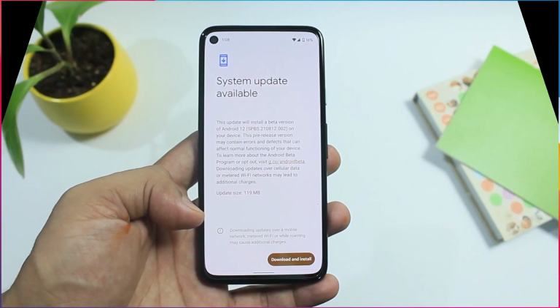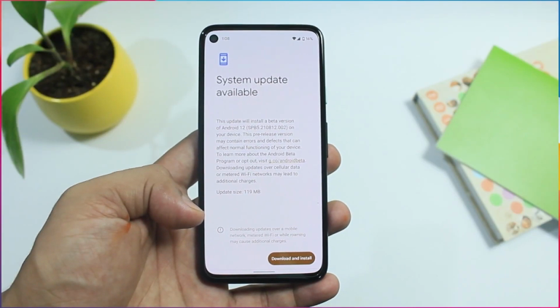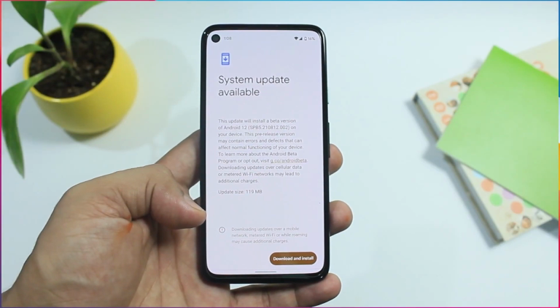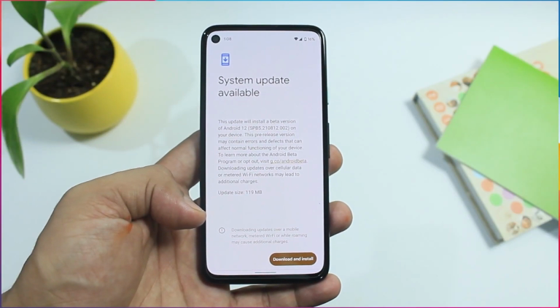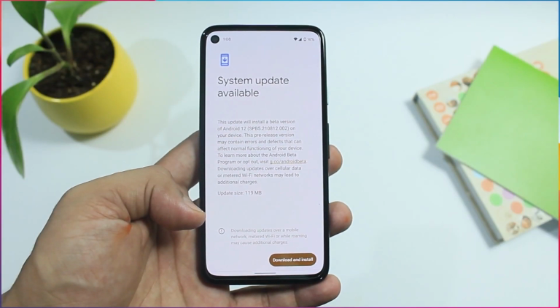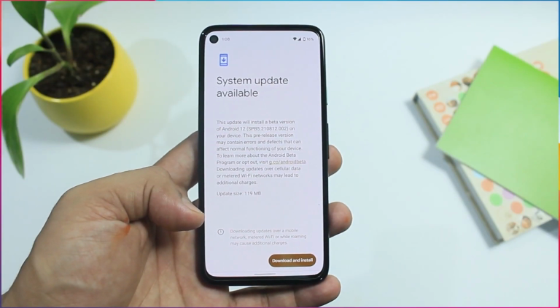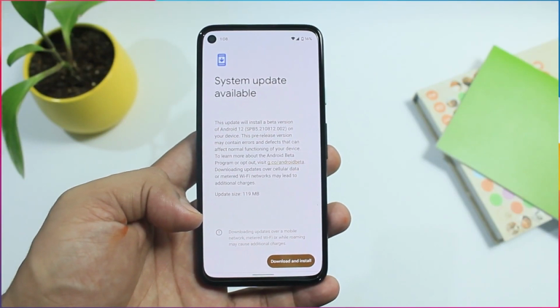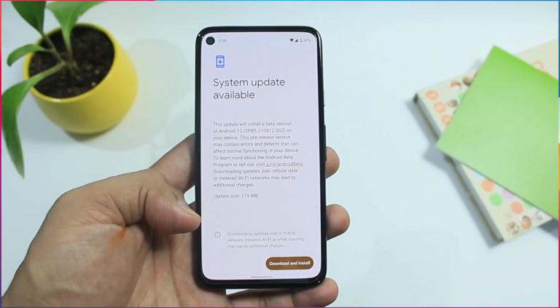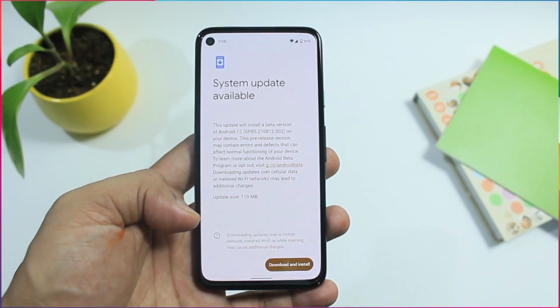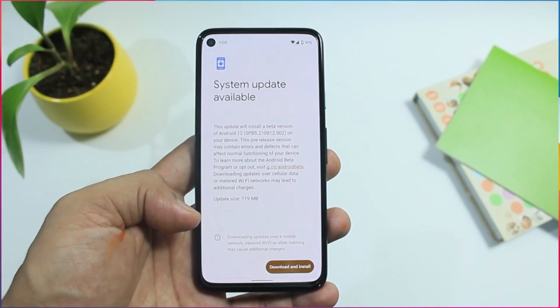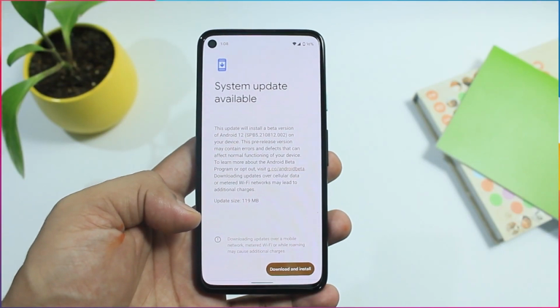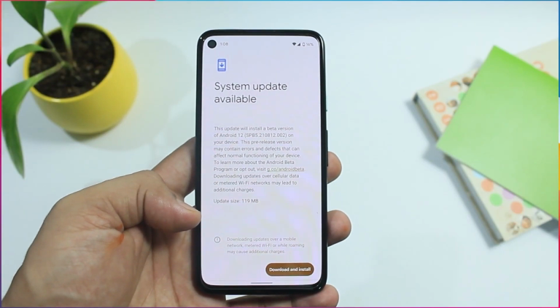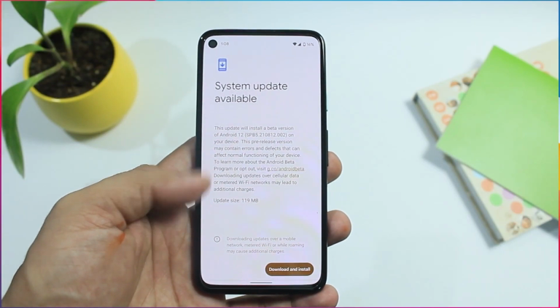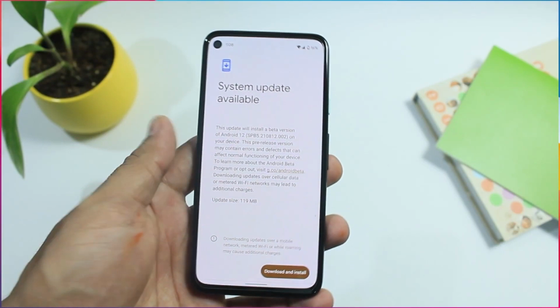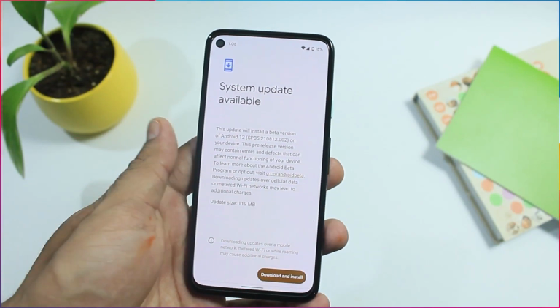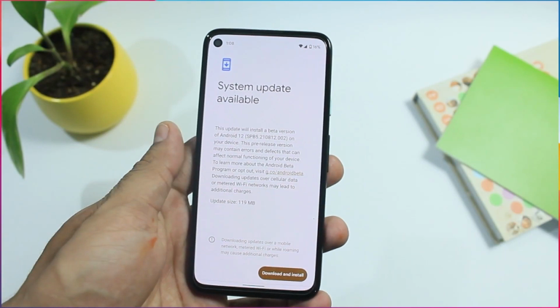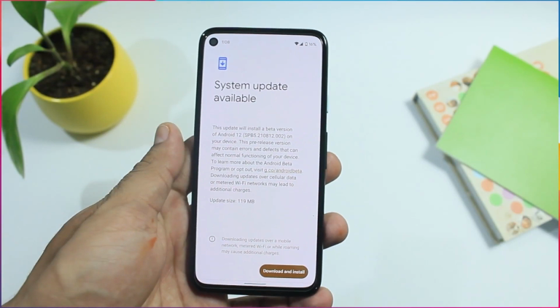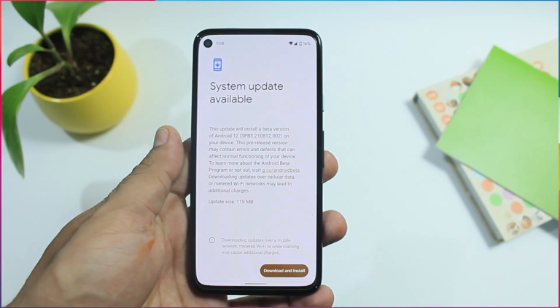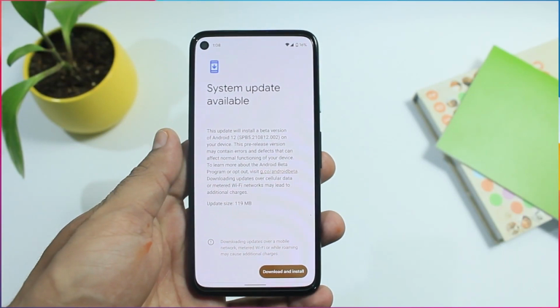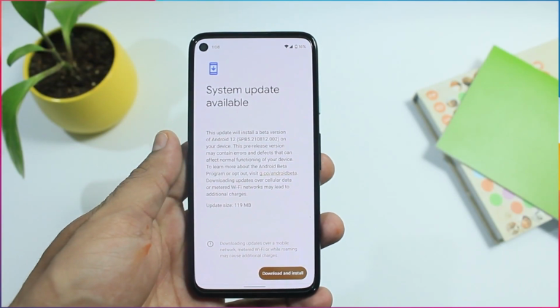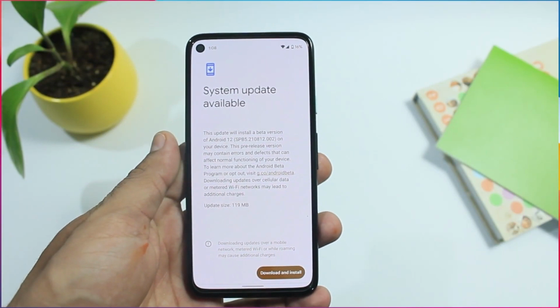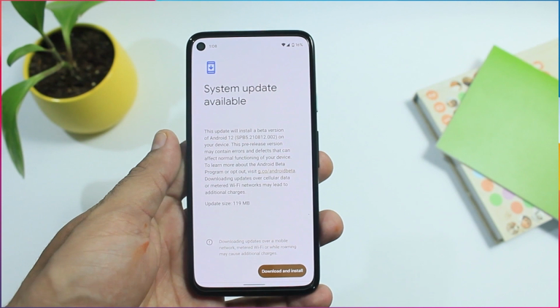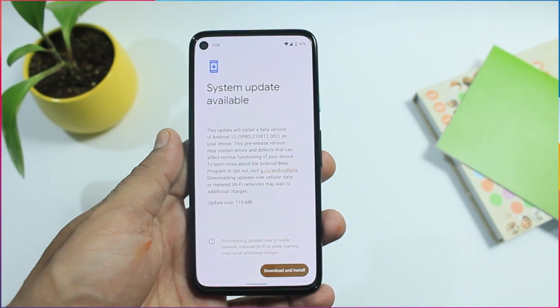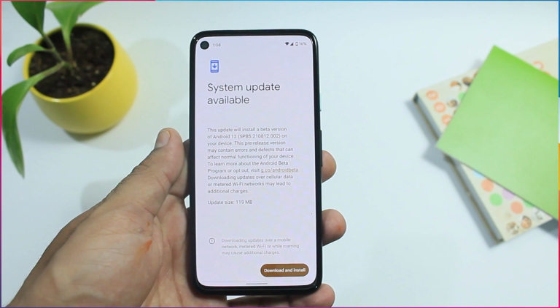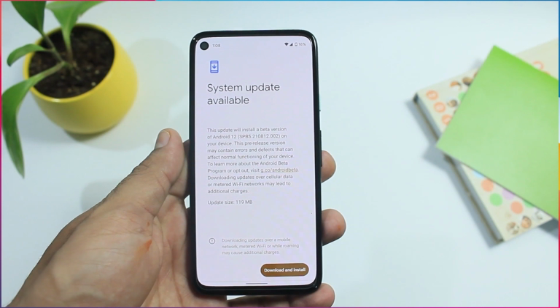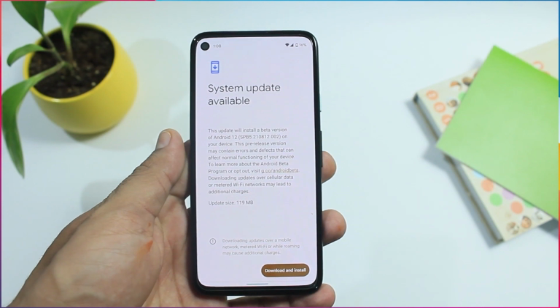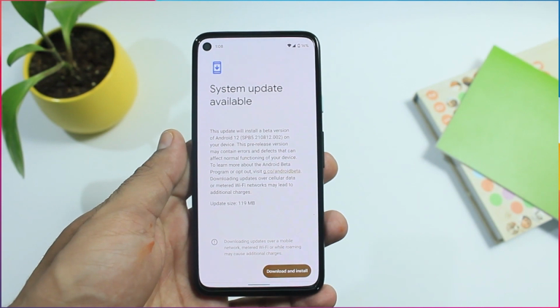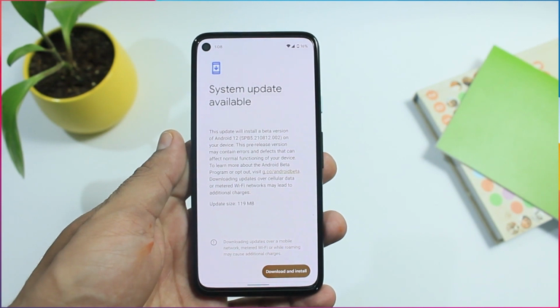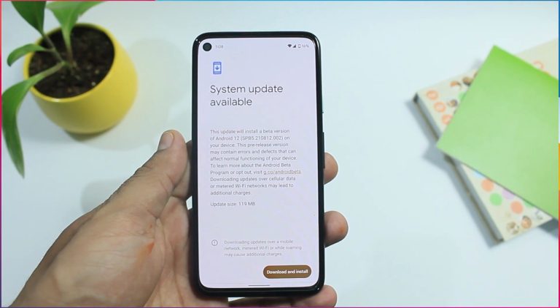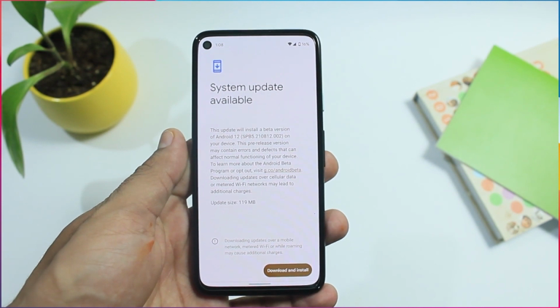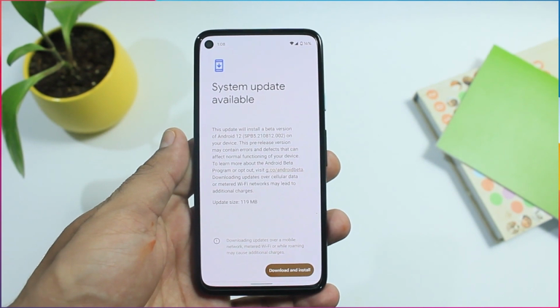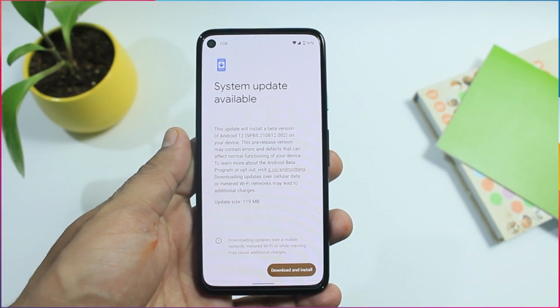The Beta 5 update size was 119 MB and it took almost 2 hours for installation.